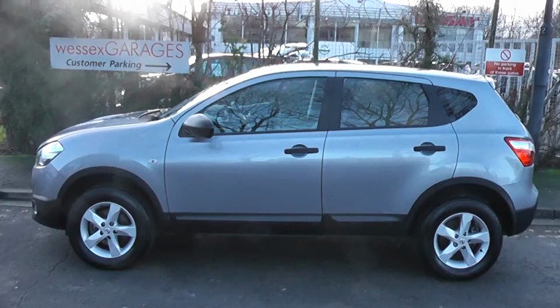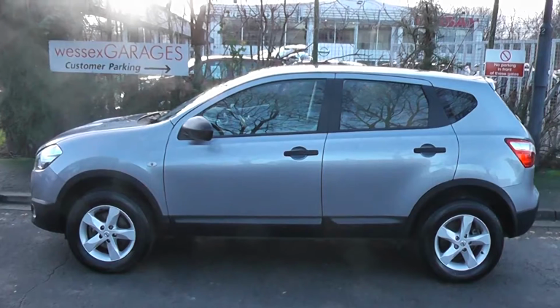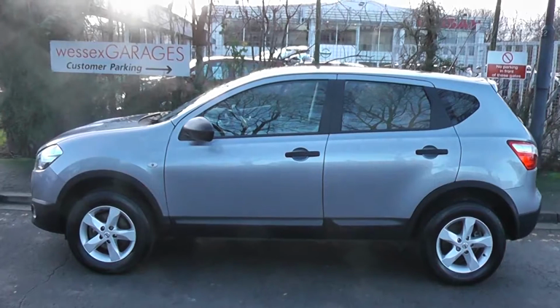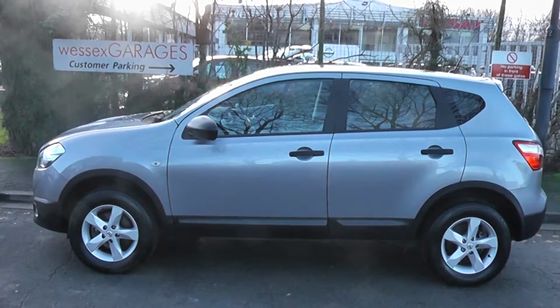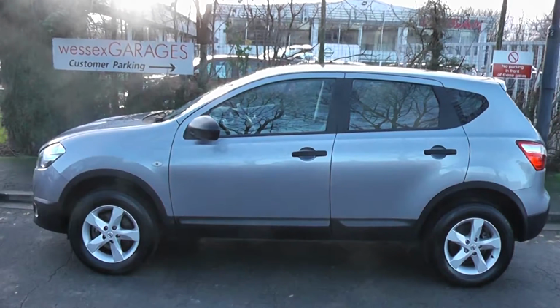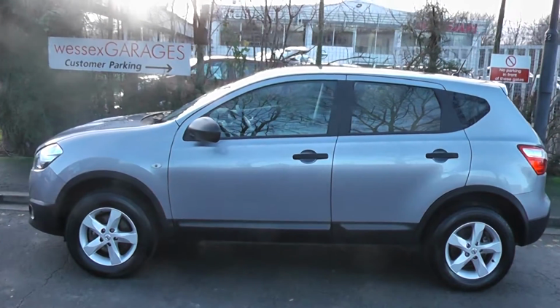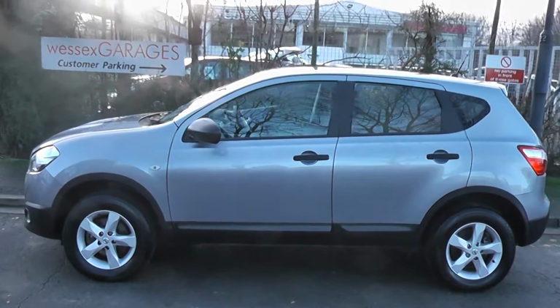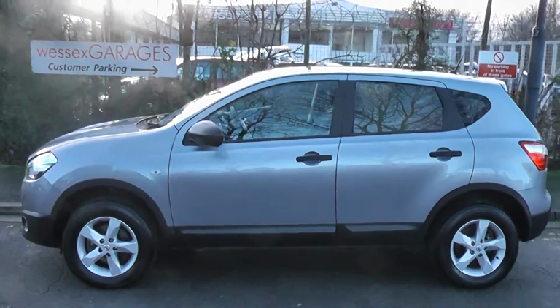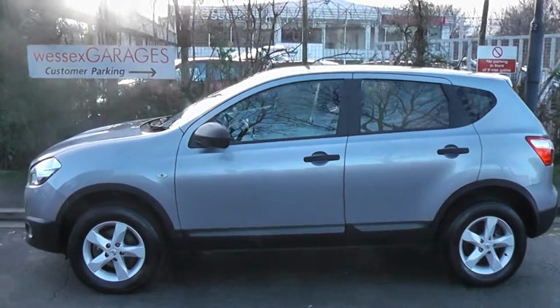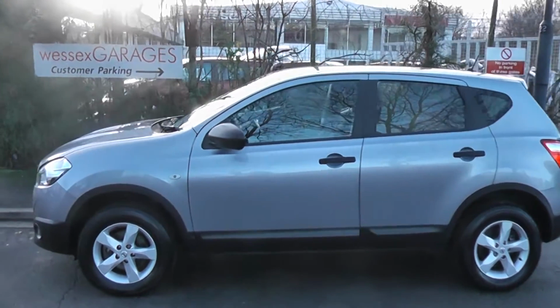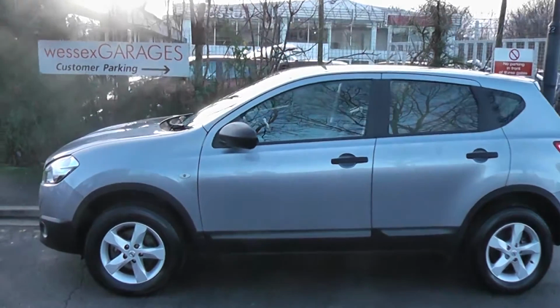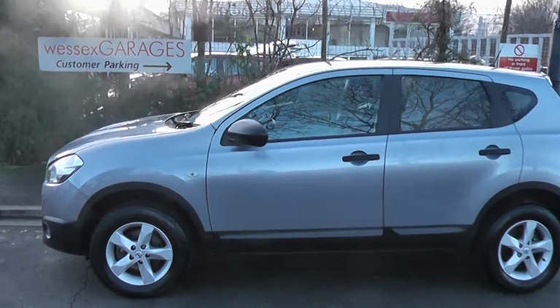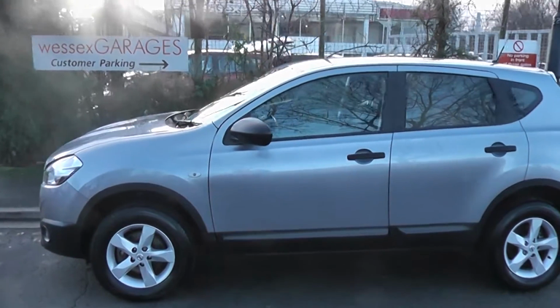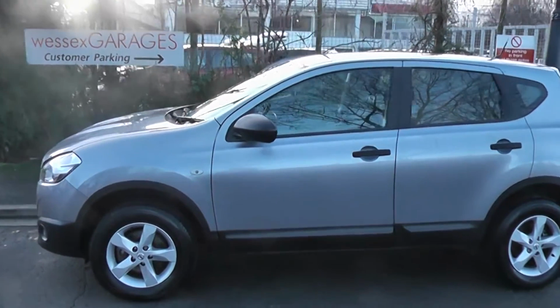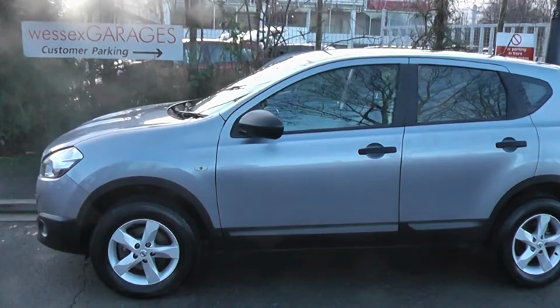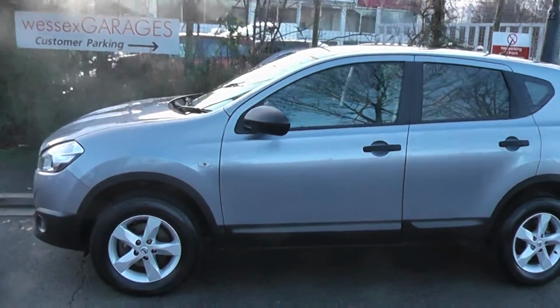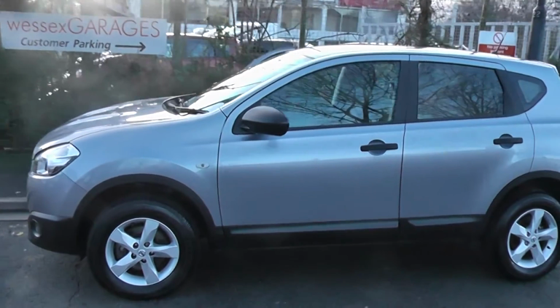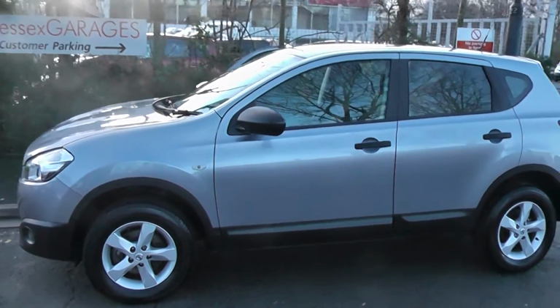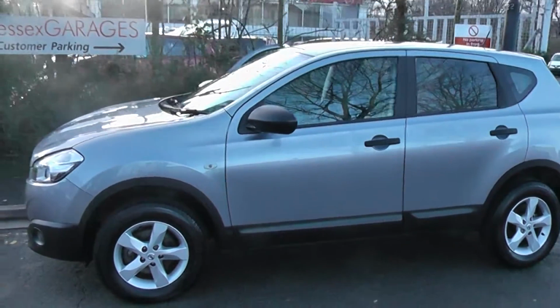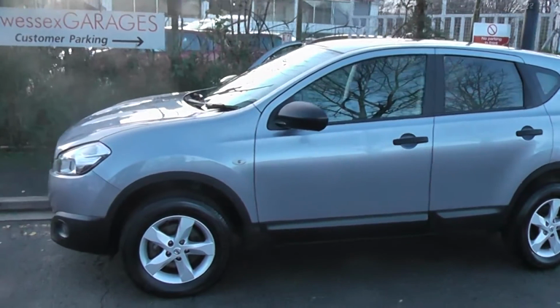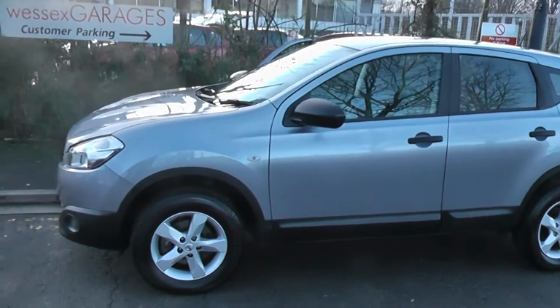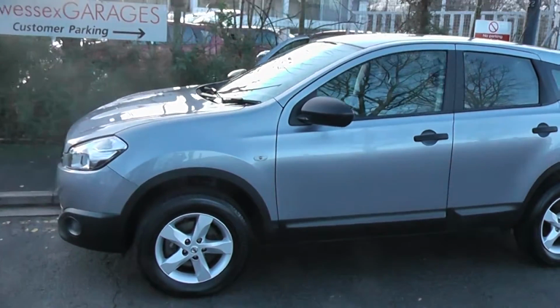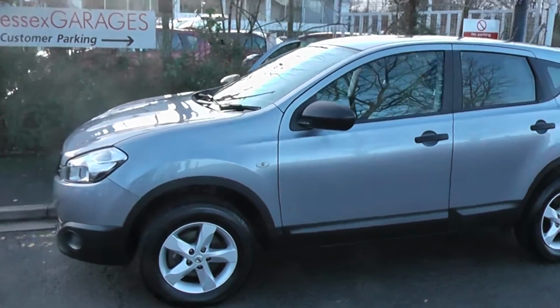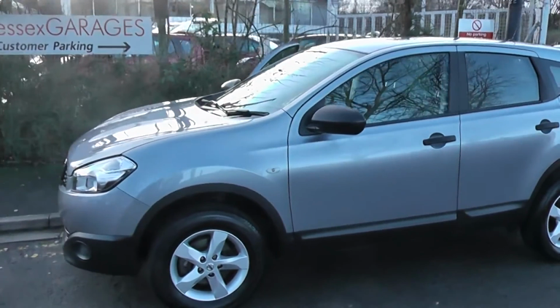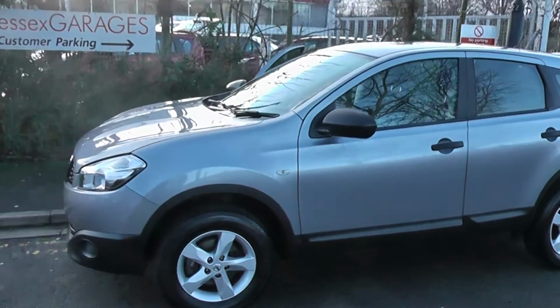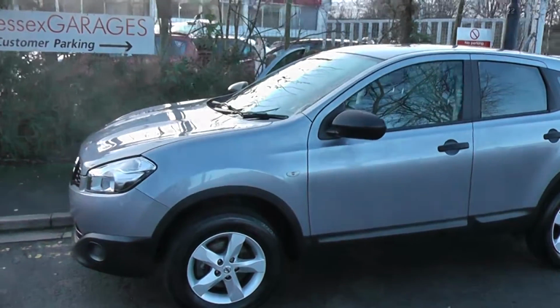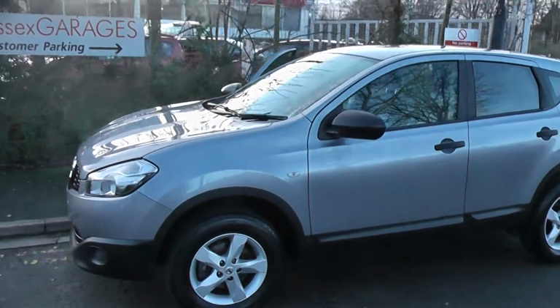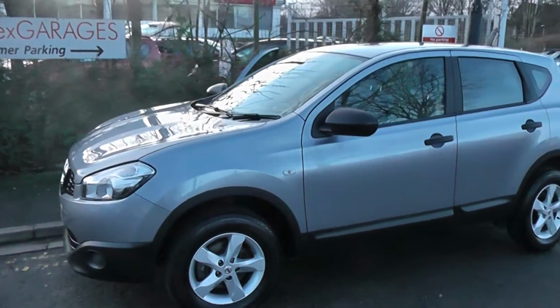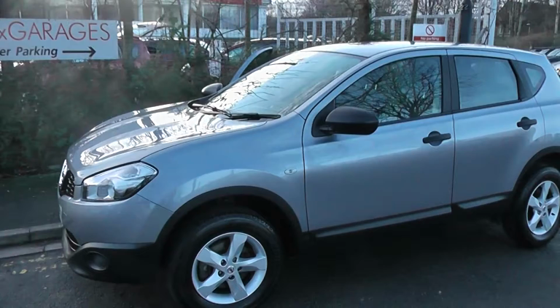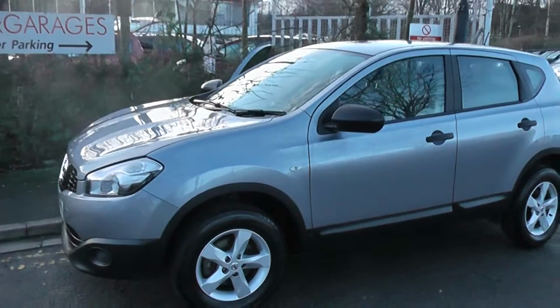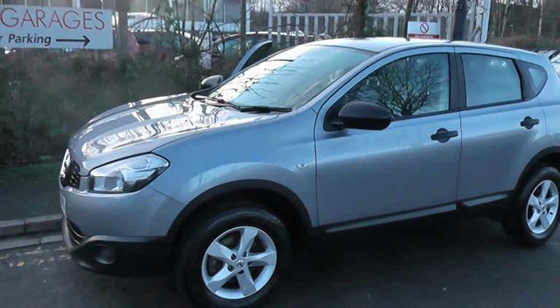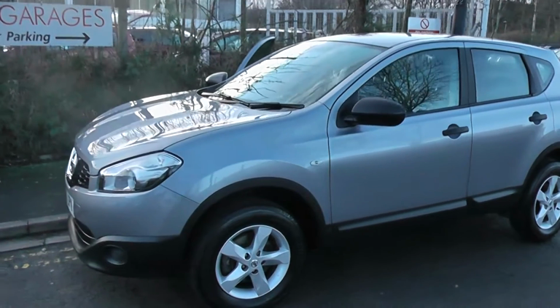Welcome to Wessex Garages on Pennywire Road in Bristol. Here we have a Nissan Qashqai Vizier.